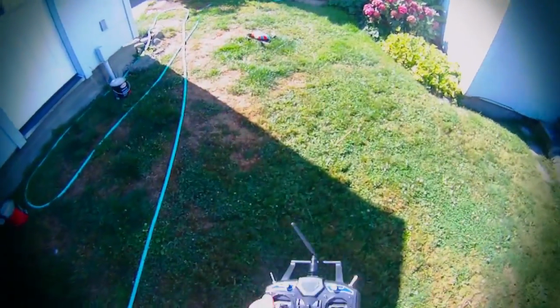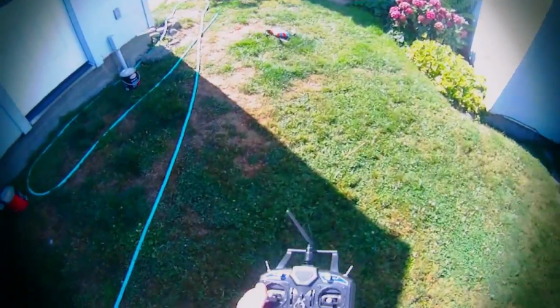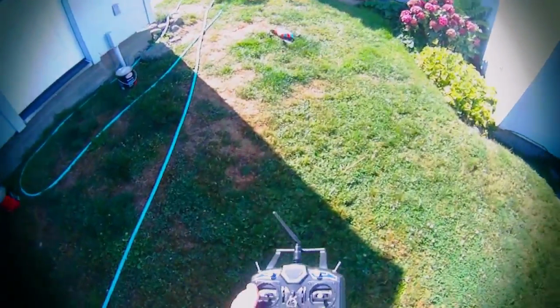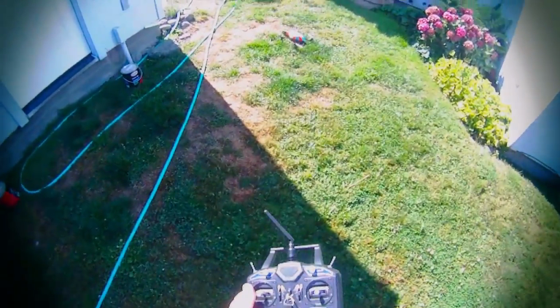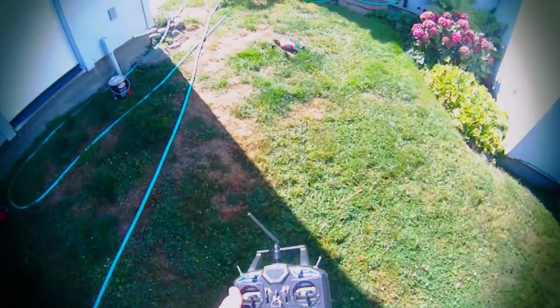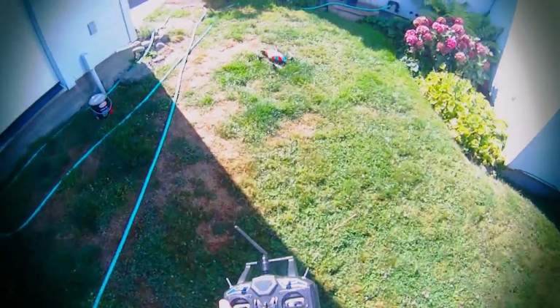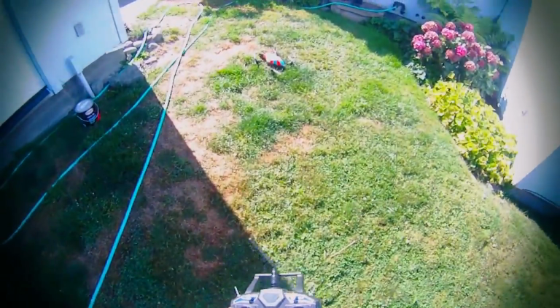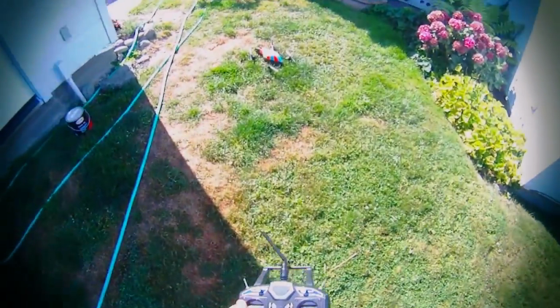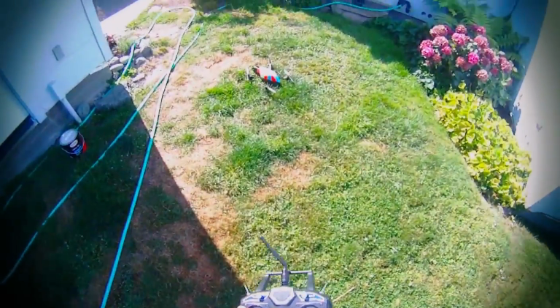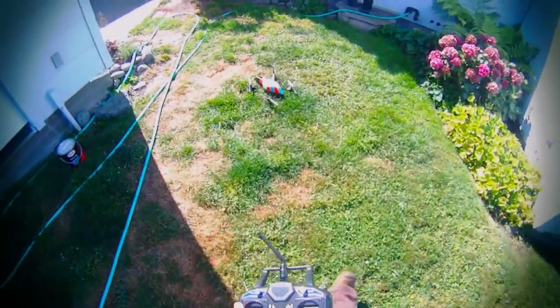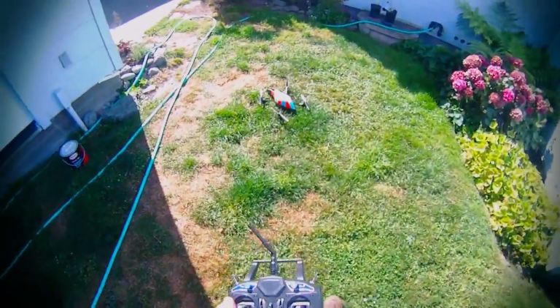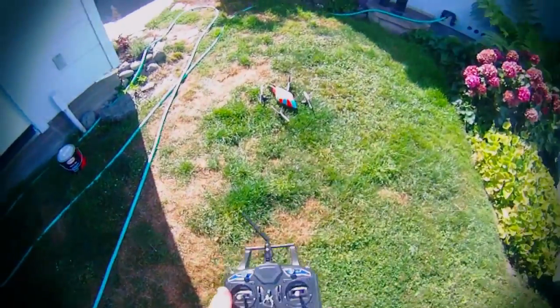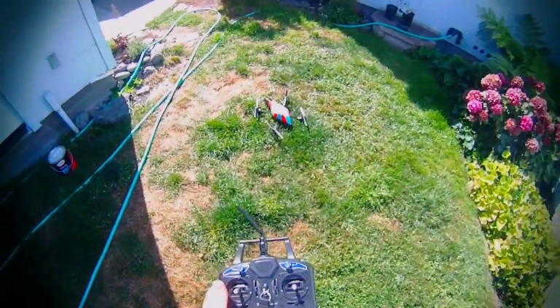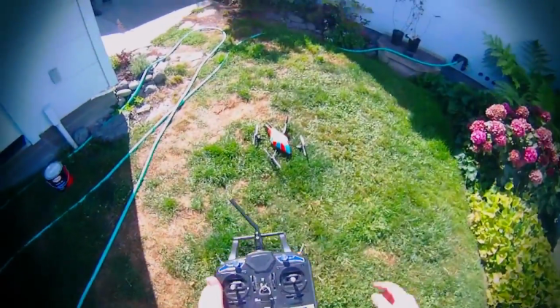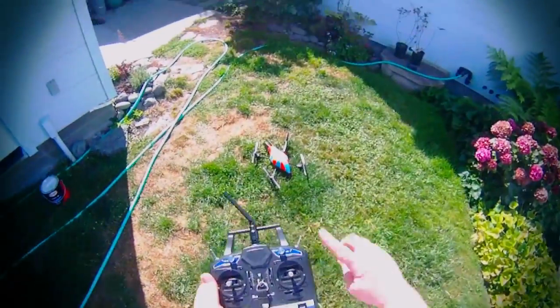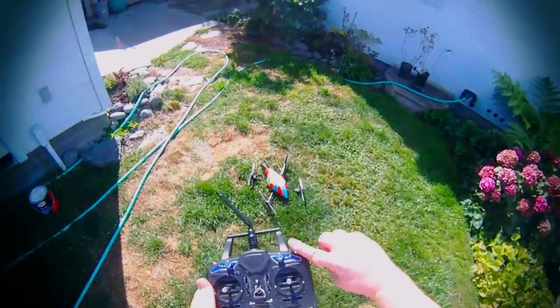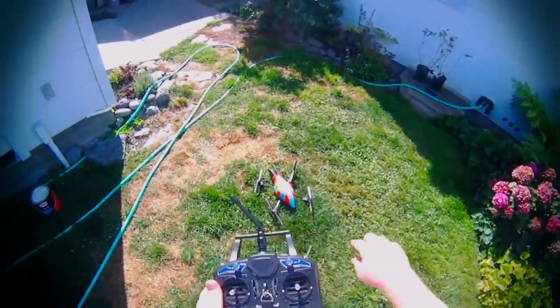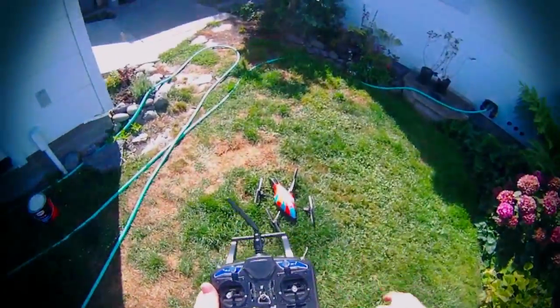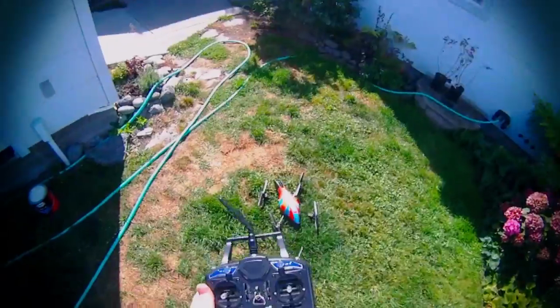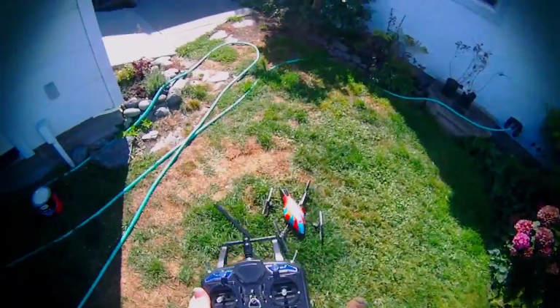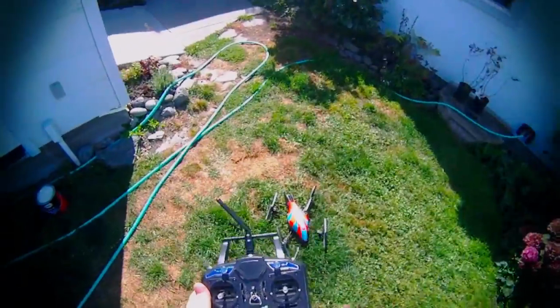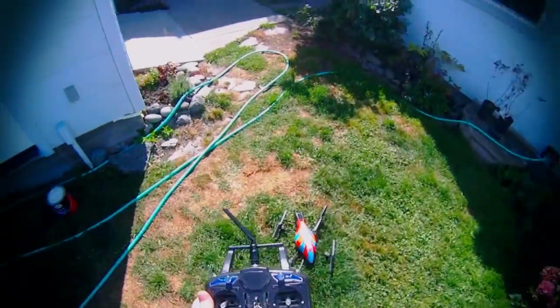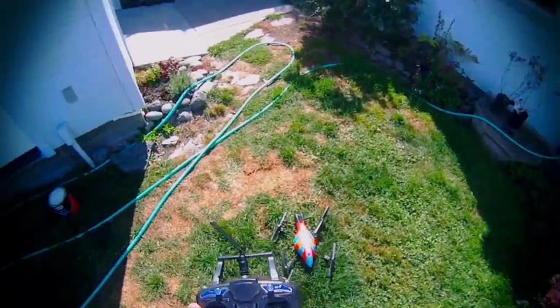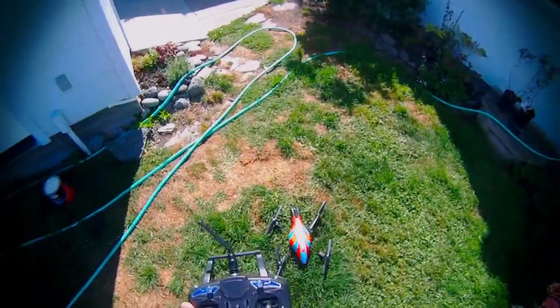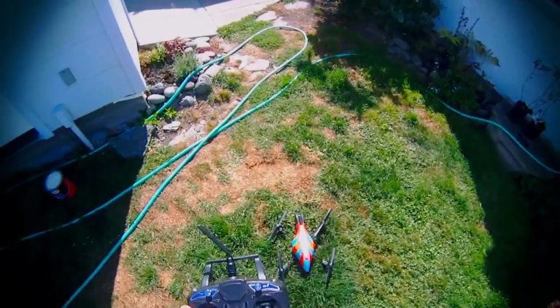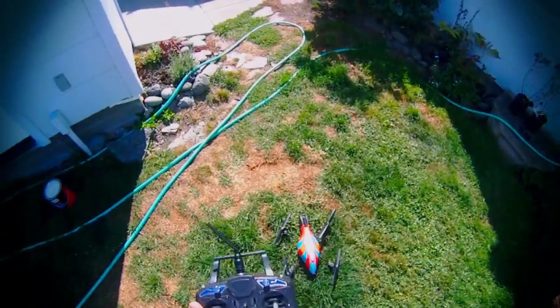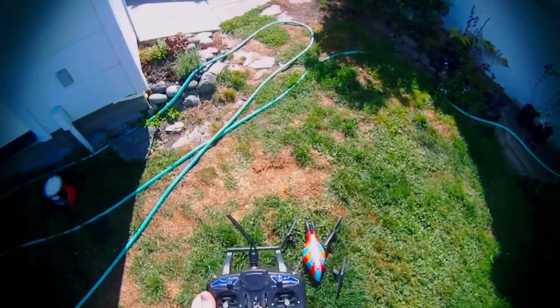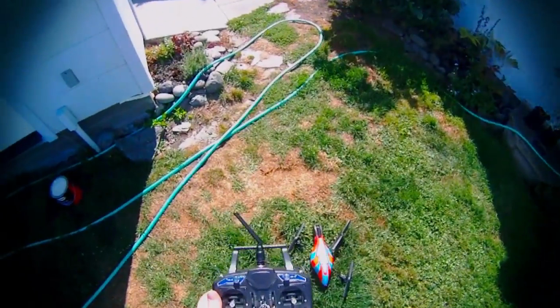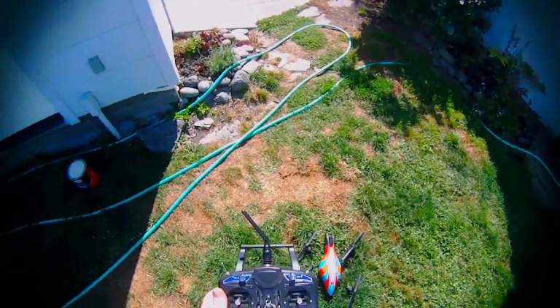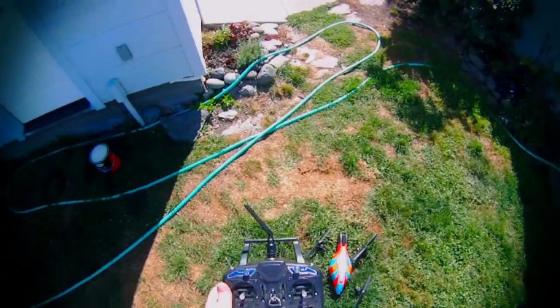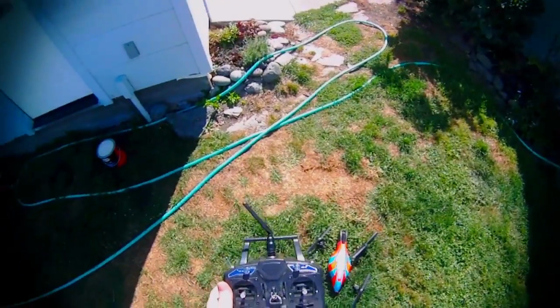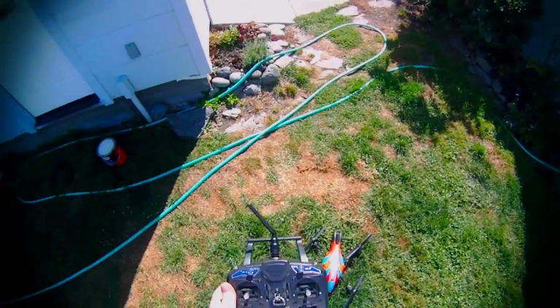And when things get hairy, you just hit the kill switch and it lands.